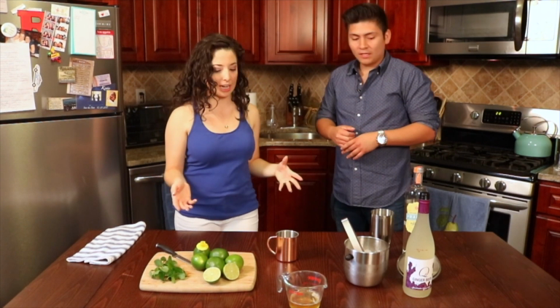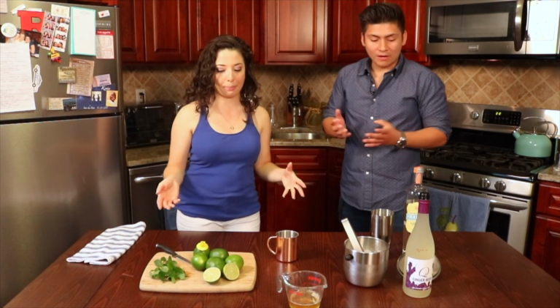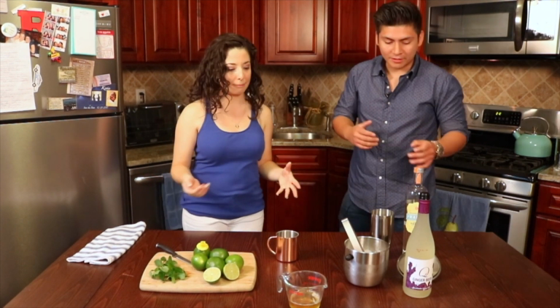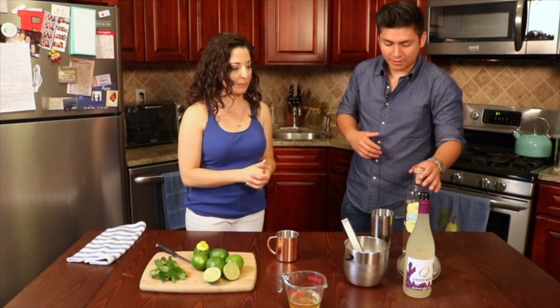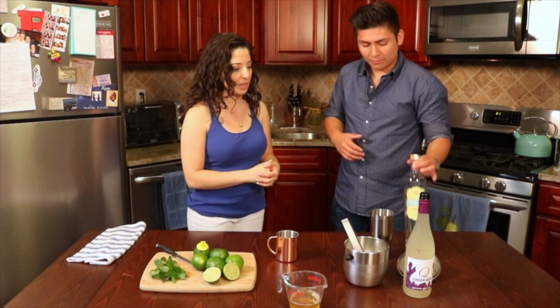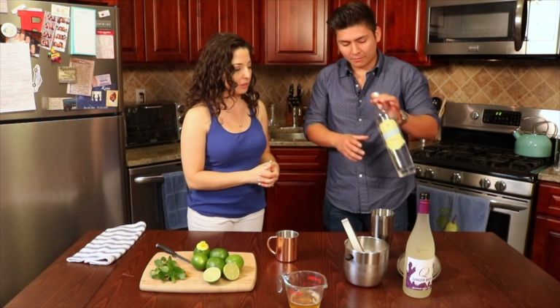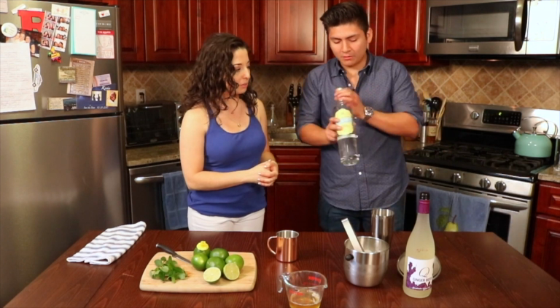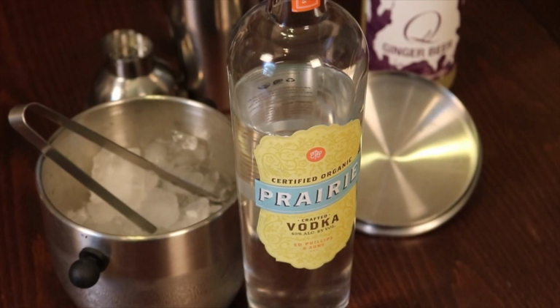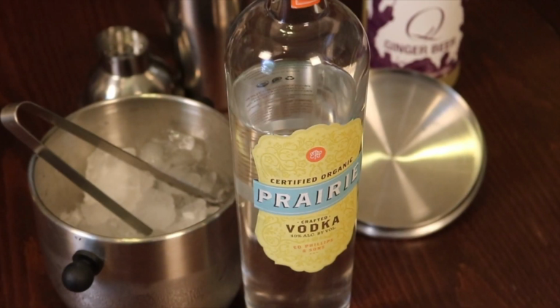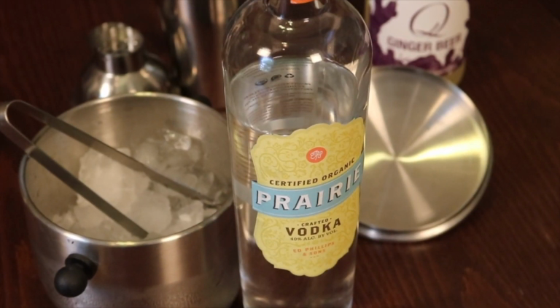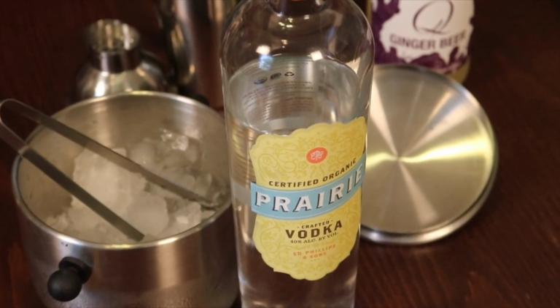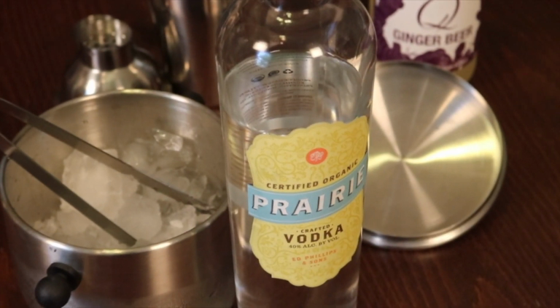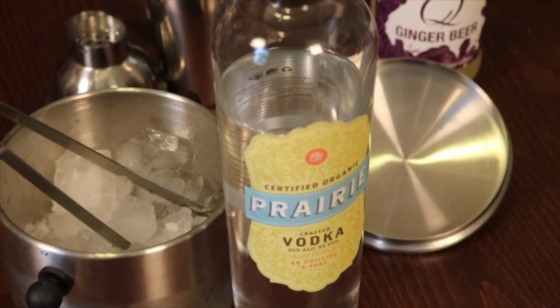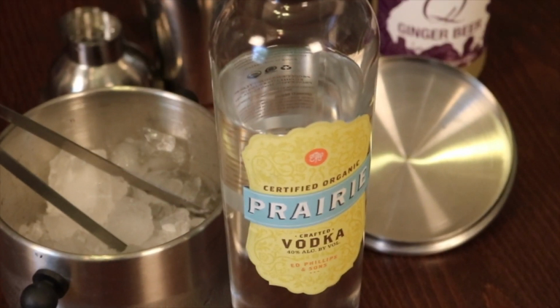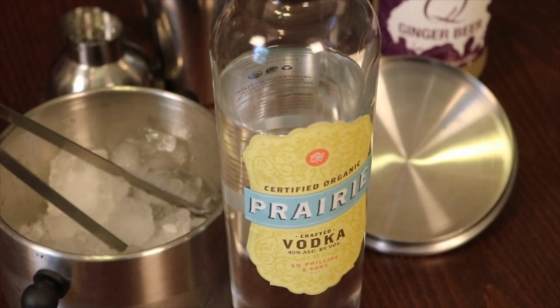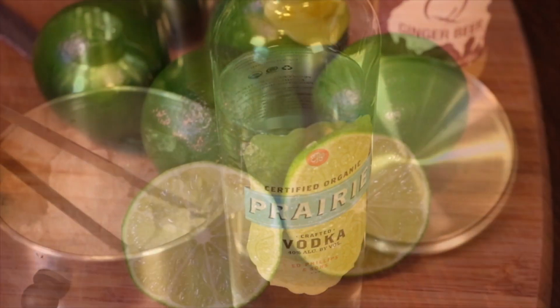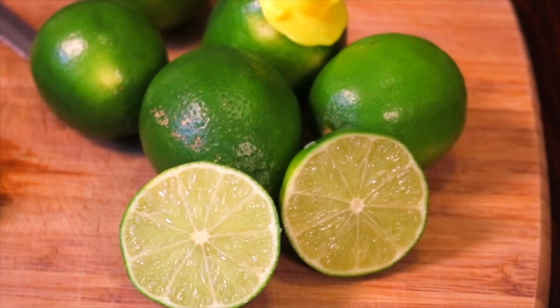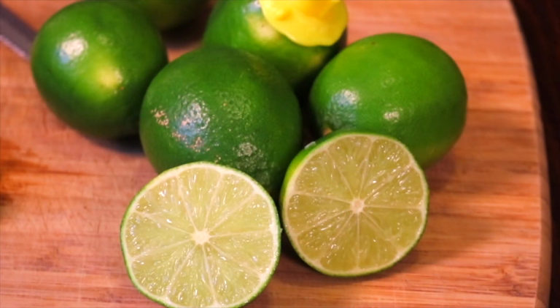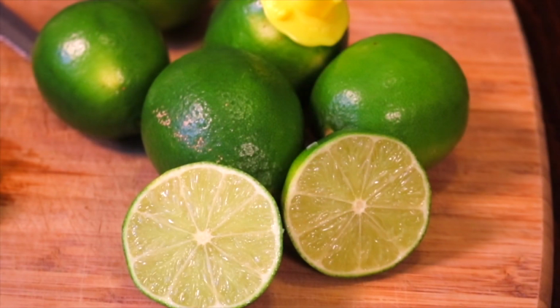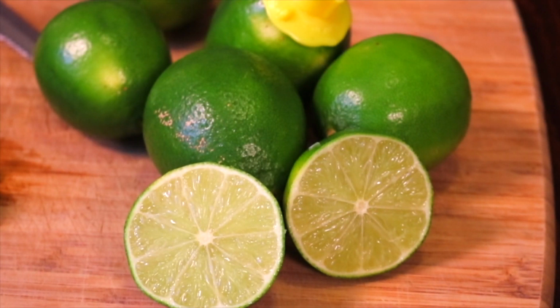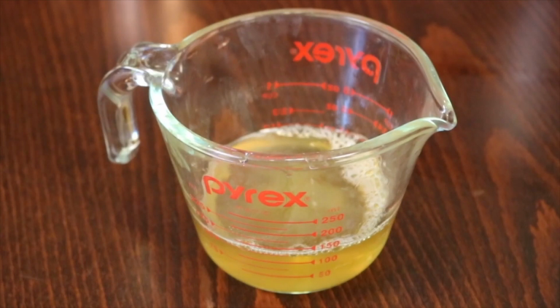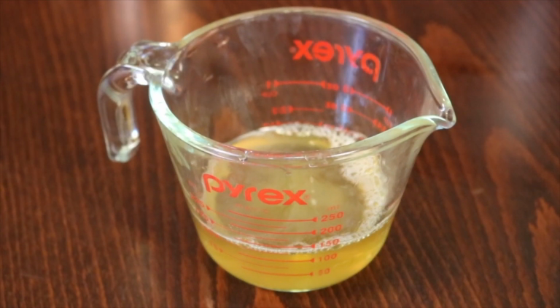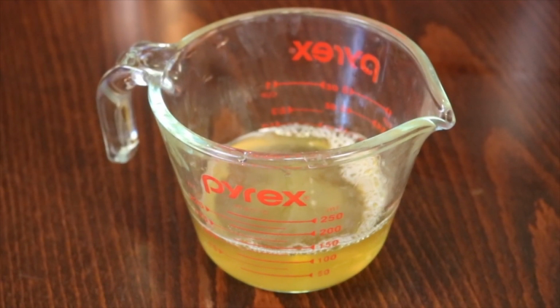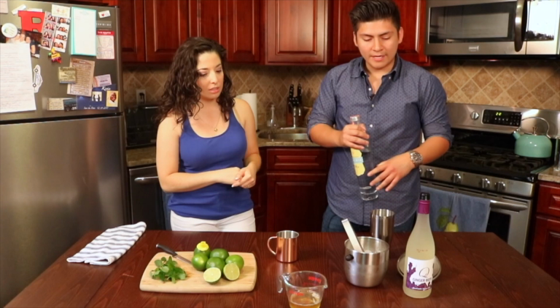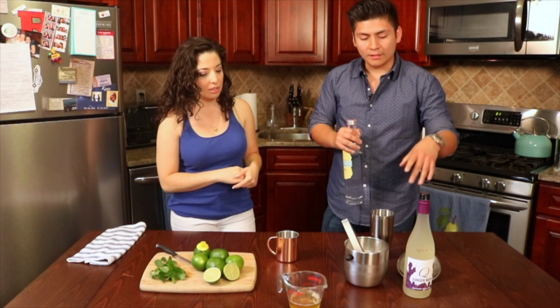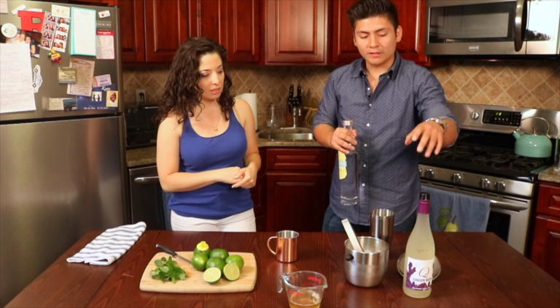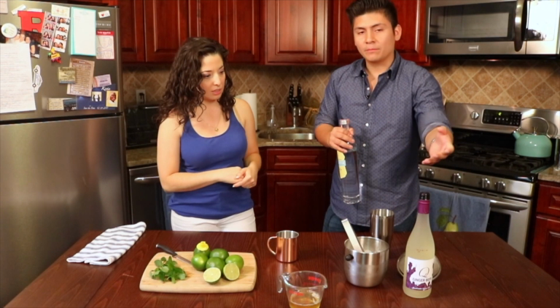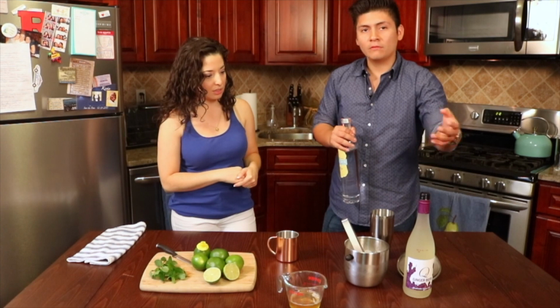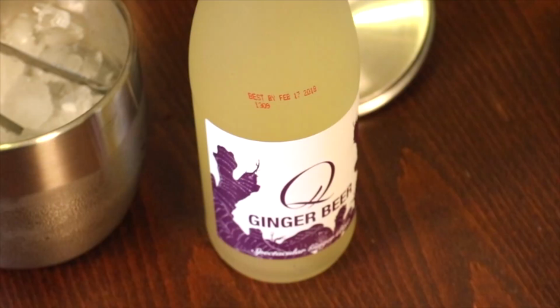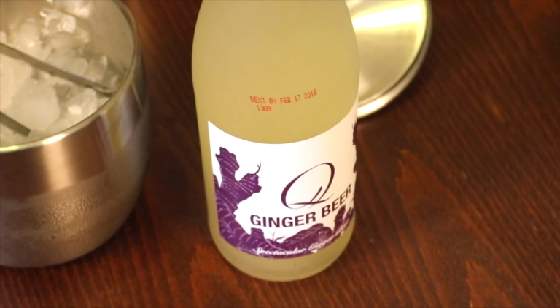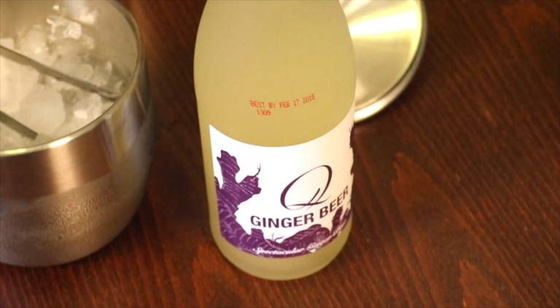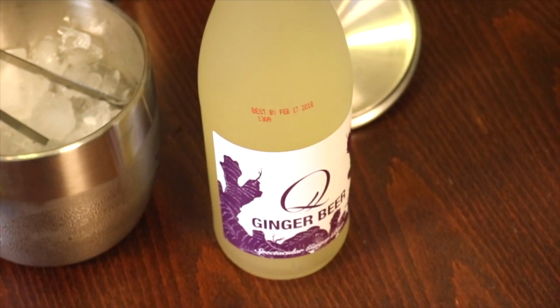Today we're gonna be using a little Prairie Vodka, some fresh lime juice, a little honey simple syrup, and then we're gonna top it off with ginger beer.